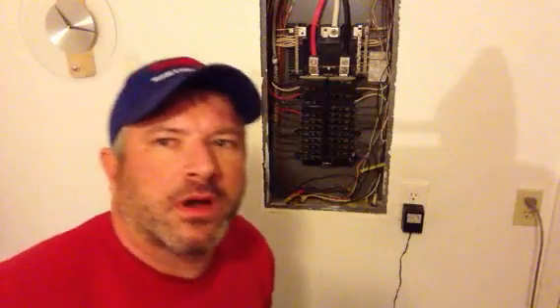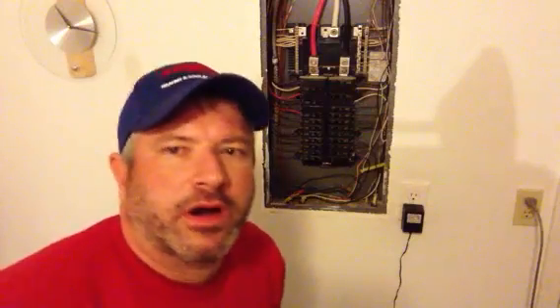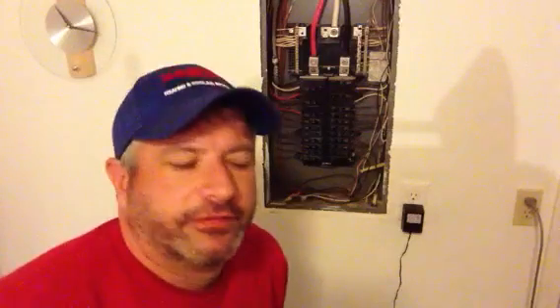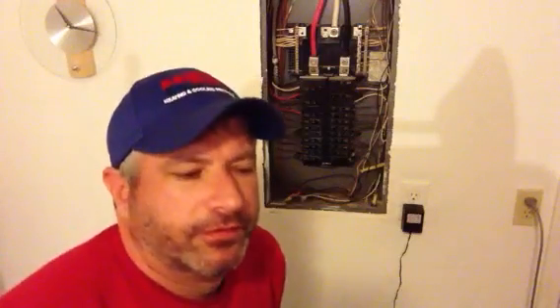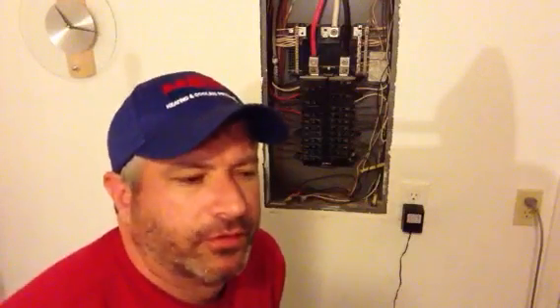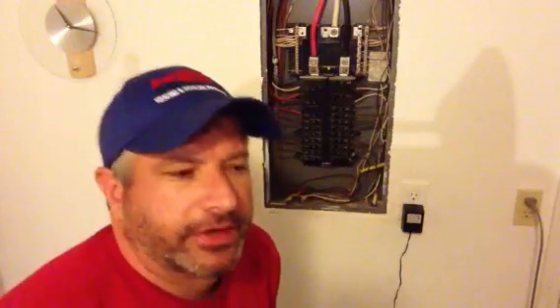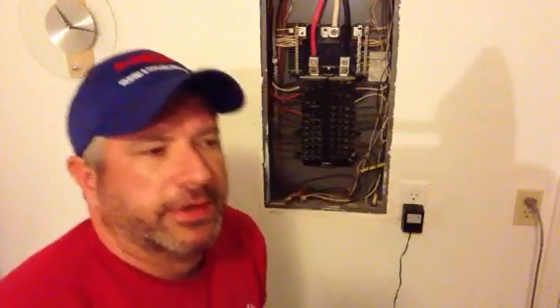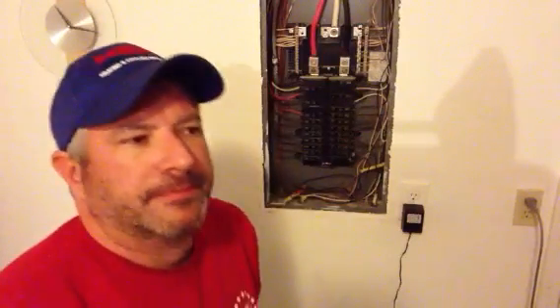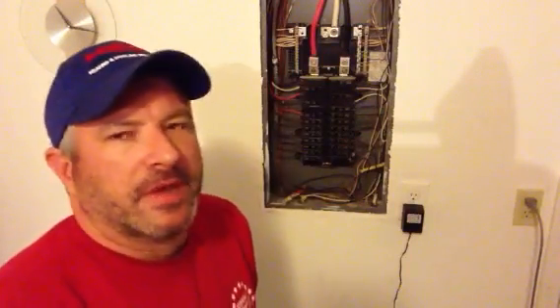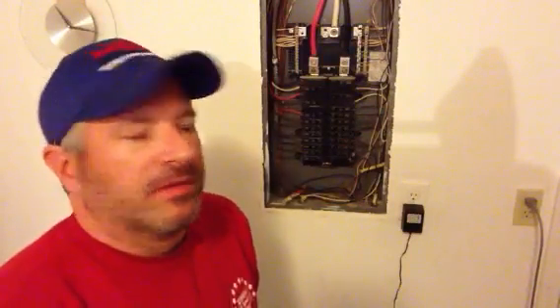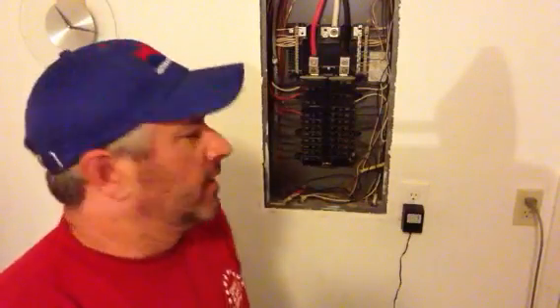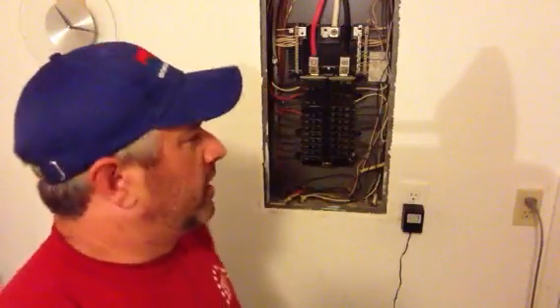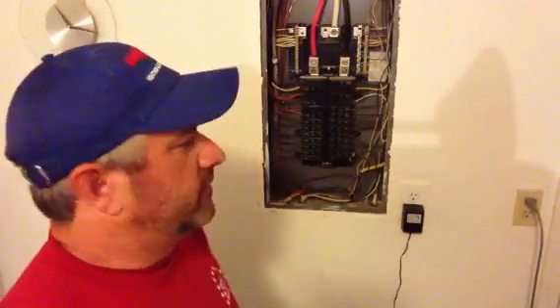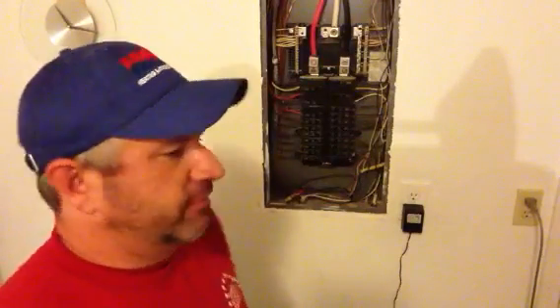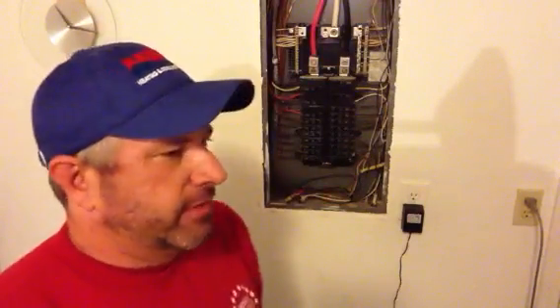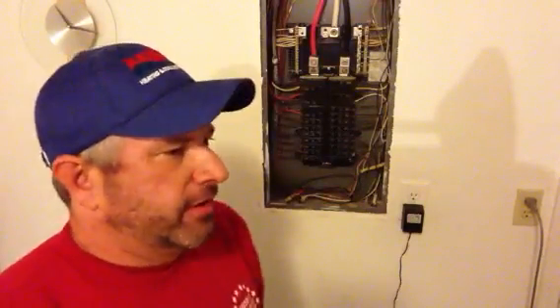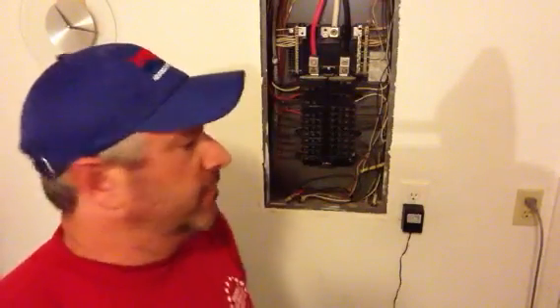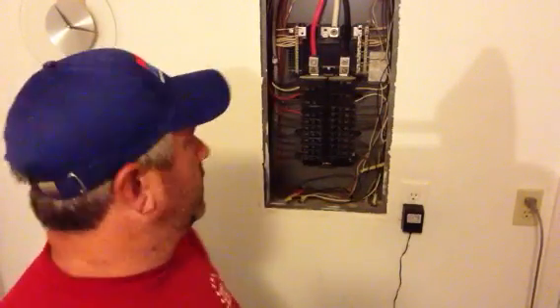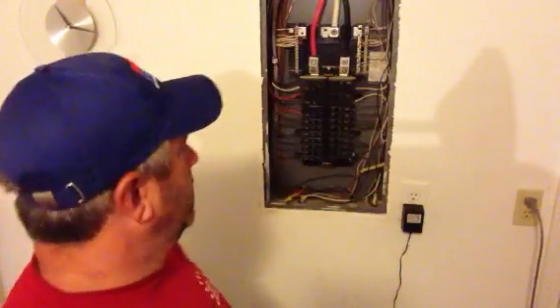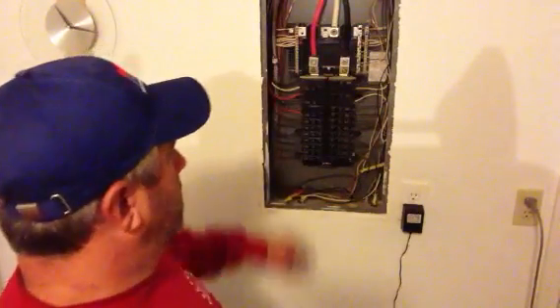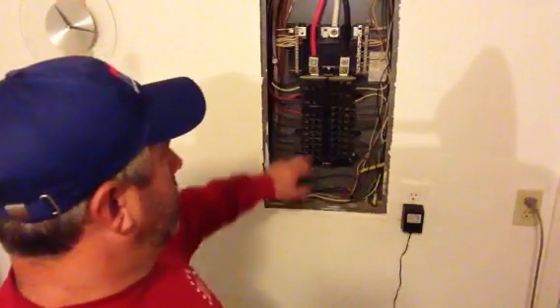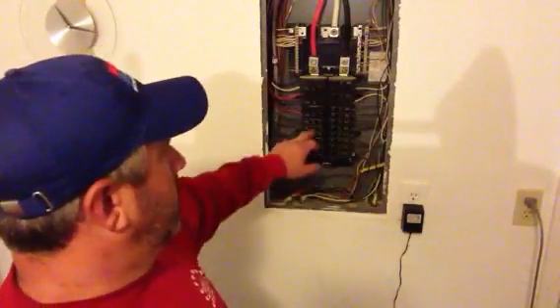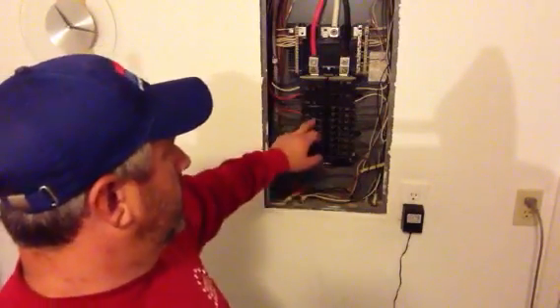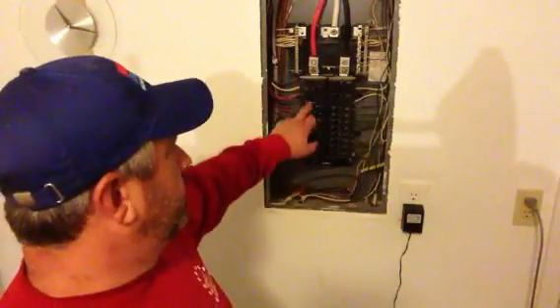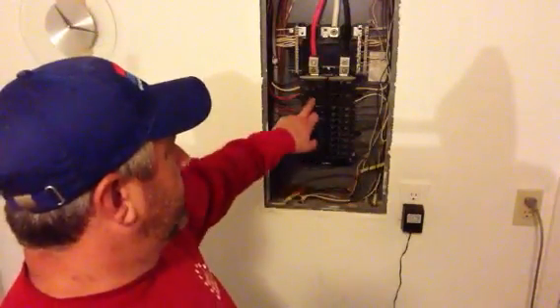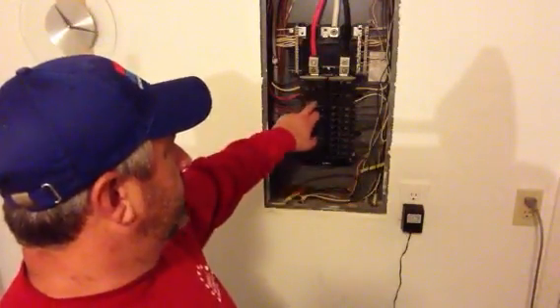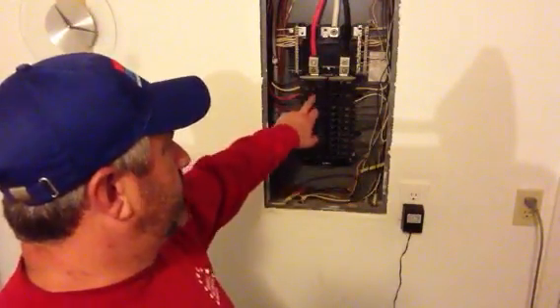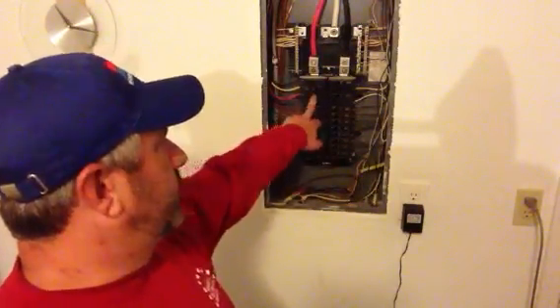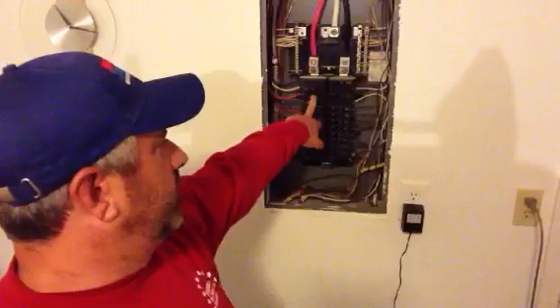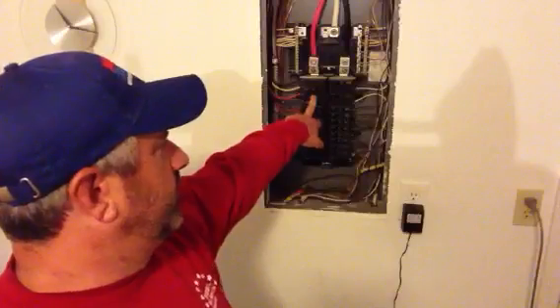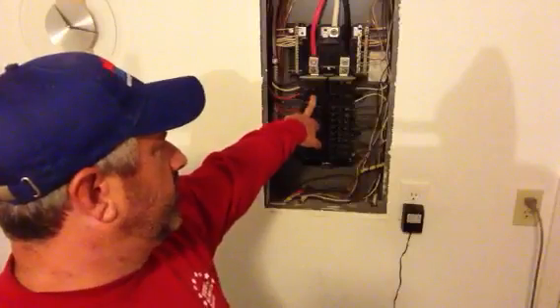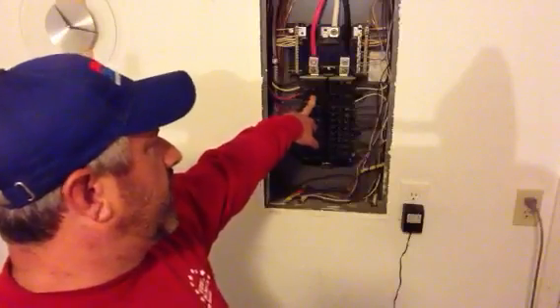Alright, so real quick. I'm out in my garage. This is my house. Let's say that this breaker here is bad.